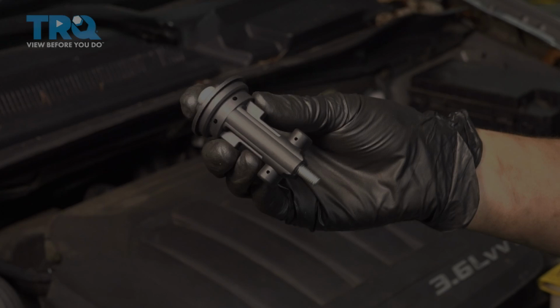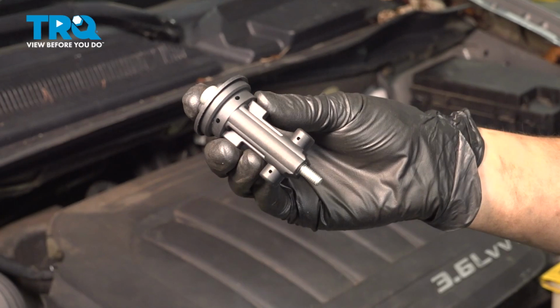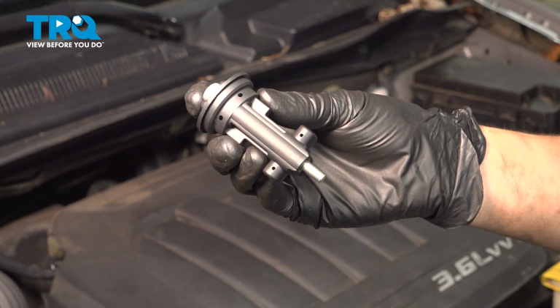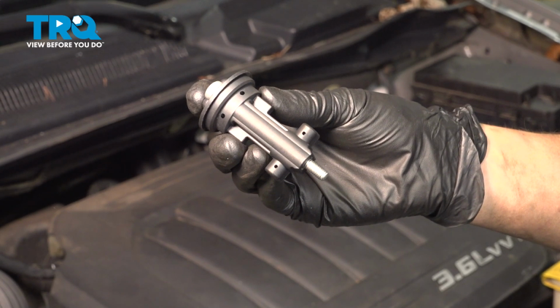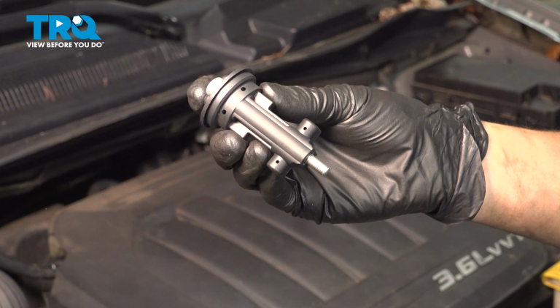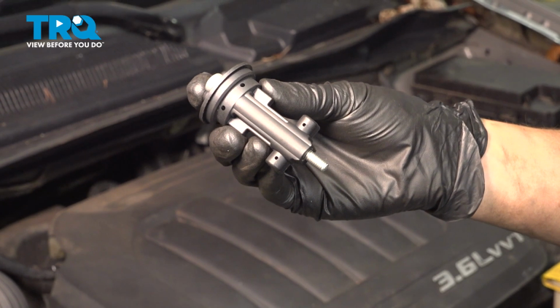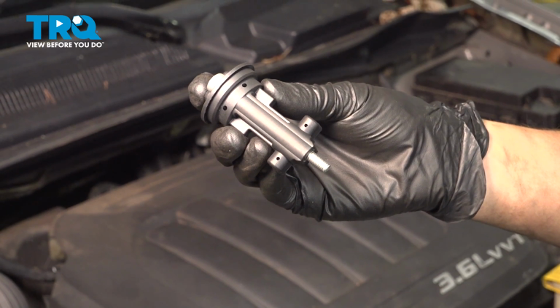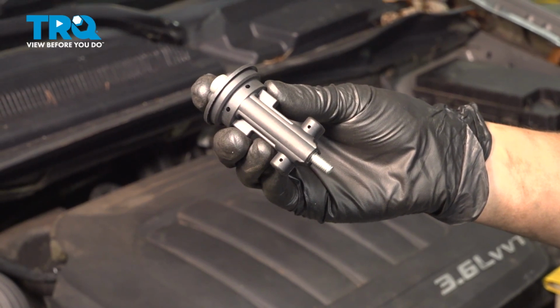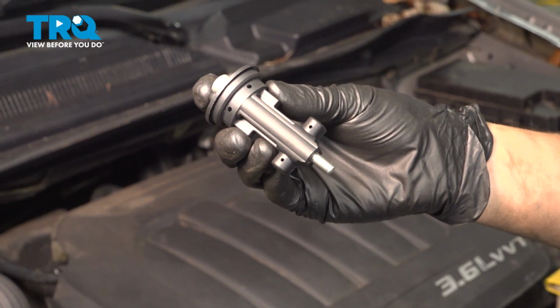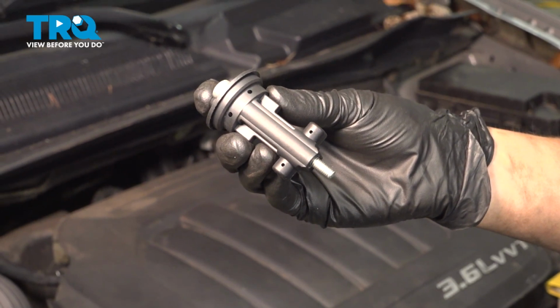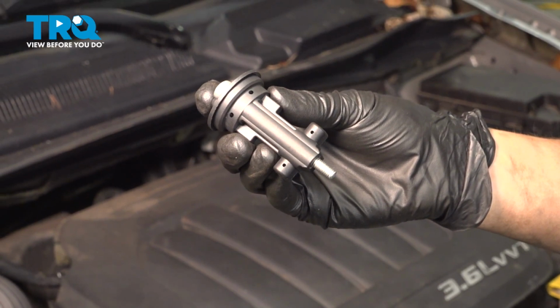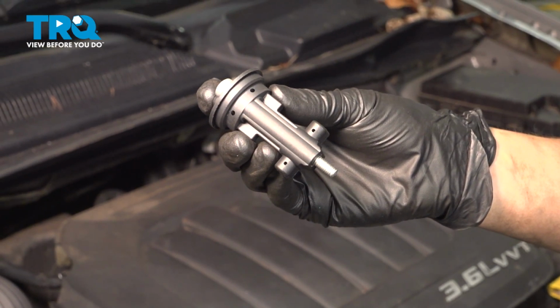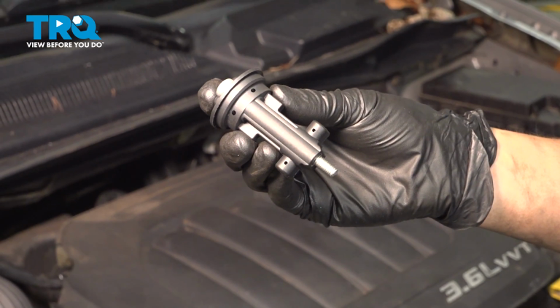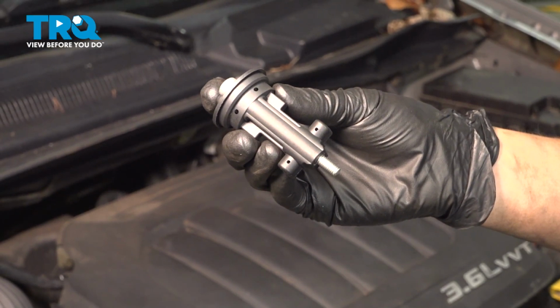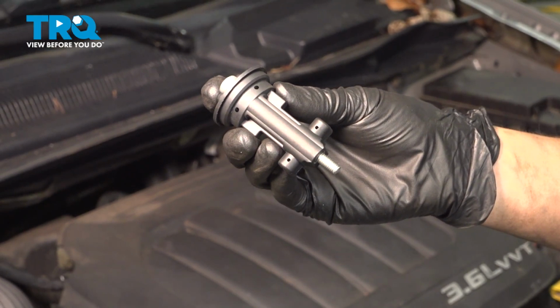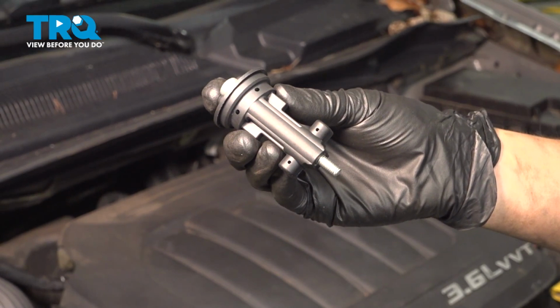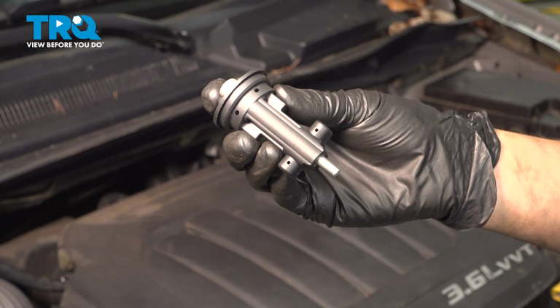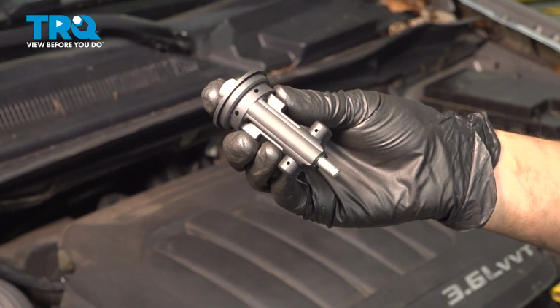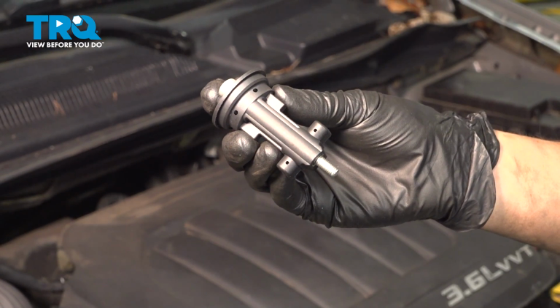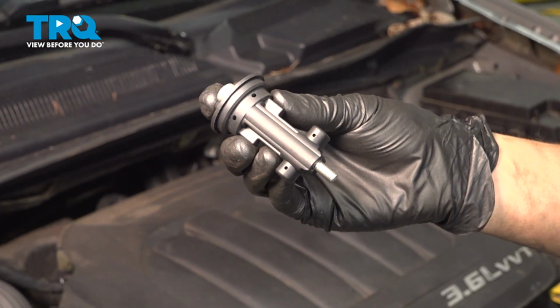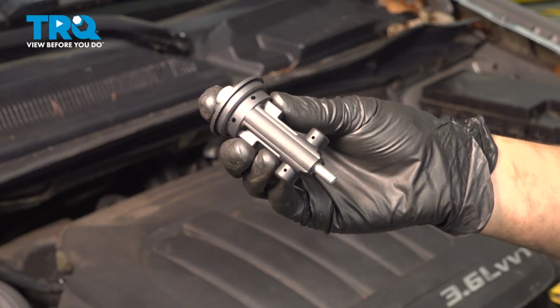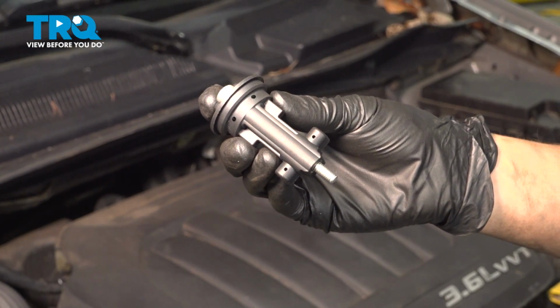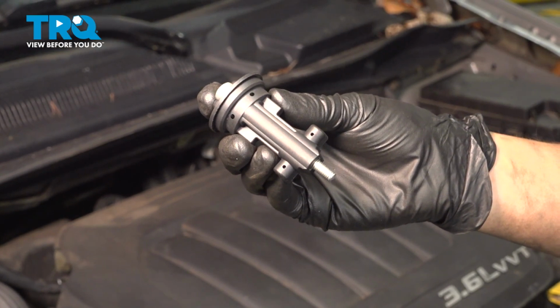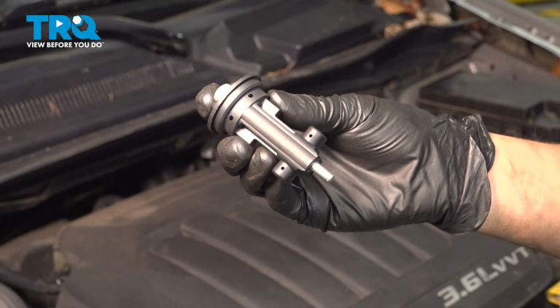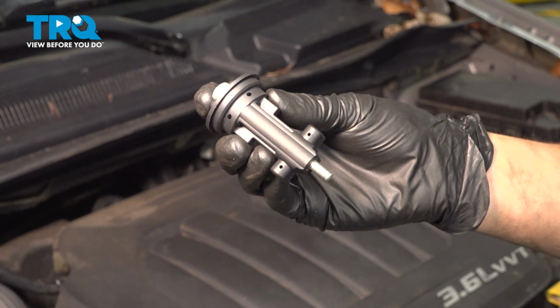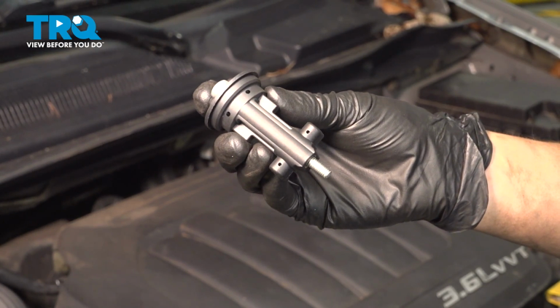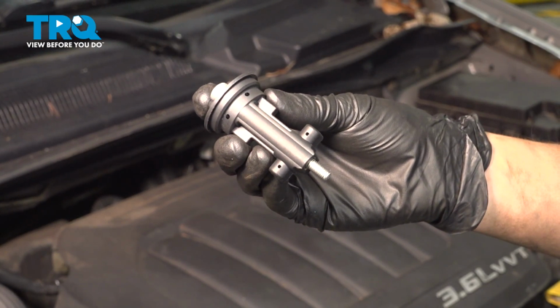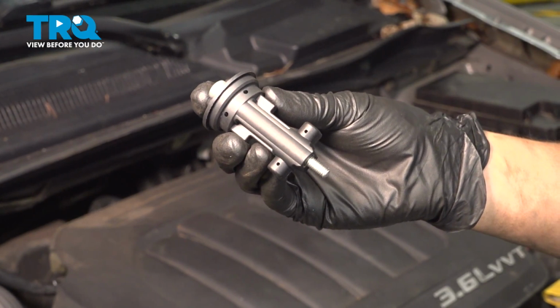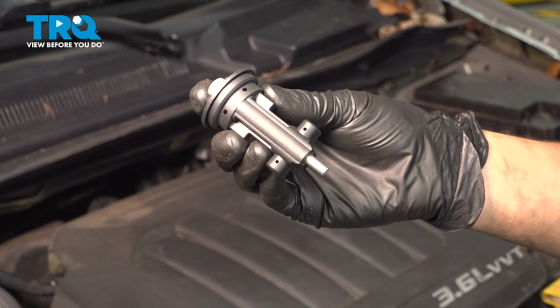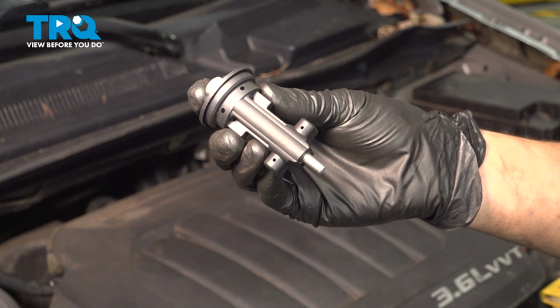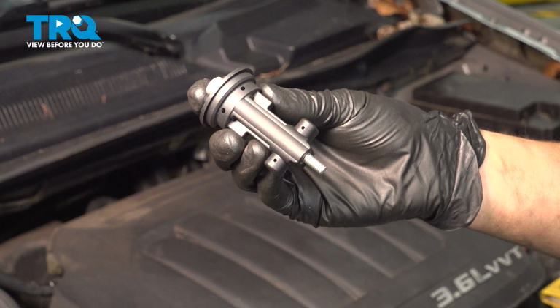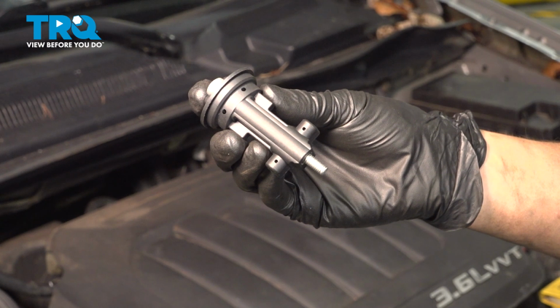In this video I'm going to show you how to replace the cam position sensors, front and rear, on this Dodge Grand Caravan. Let's get started.